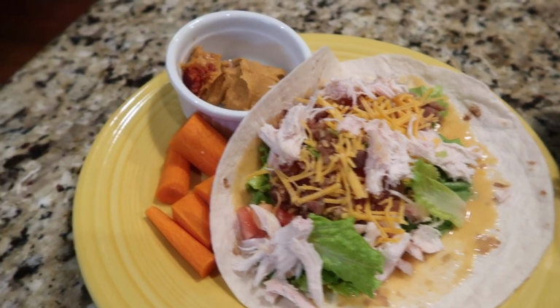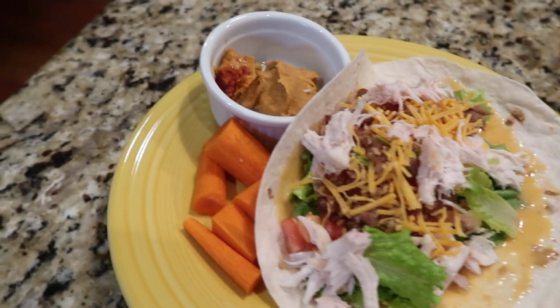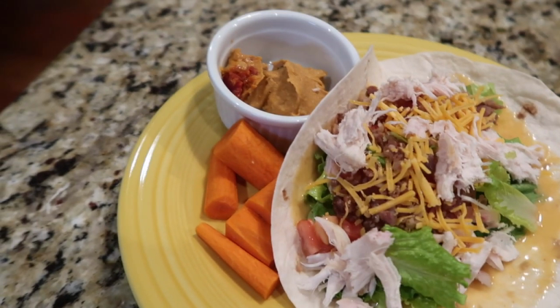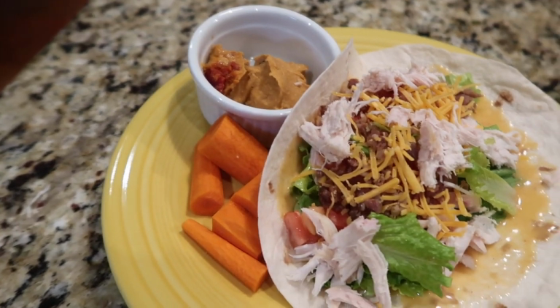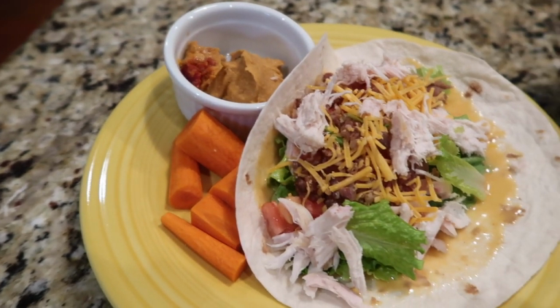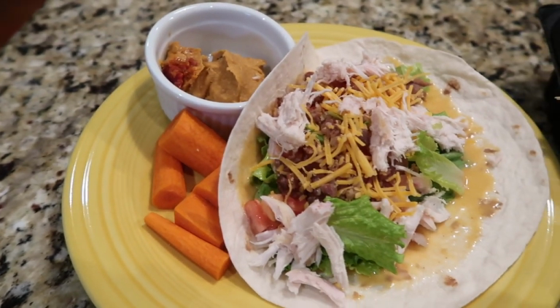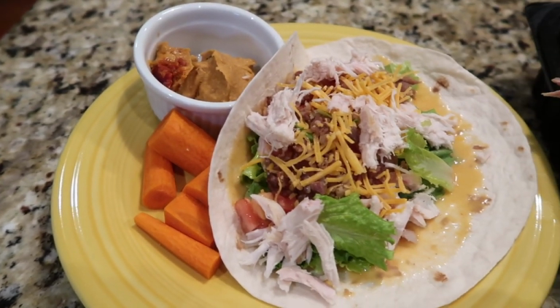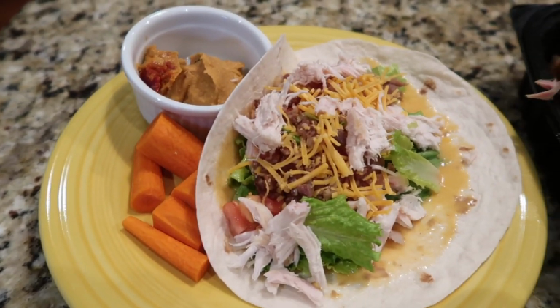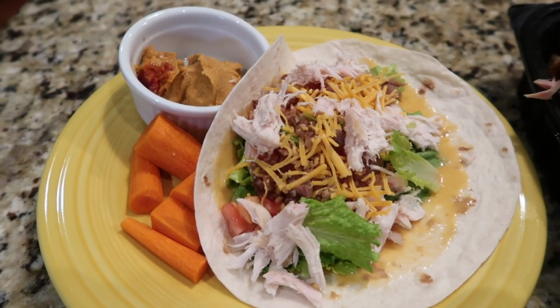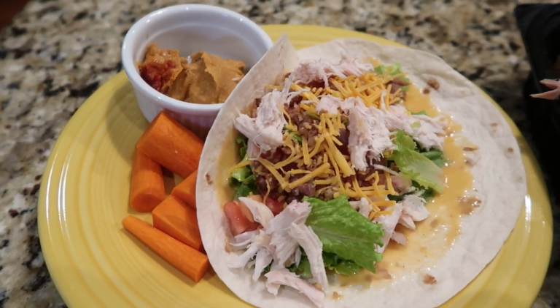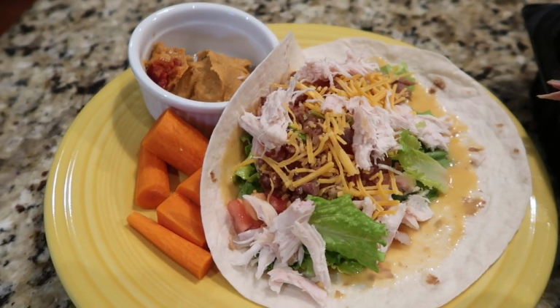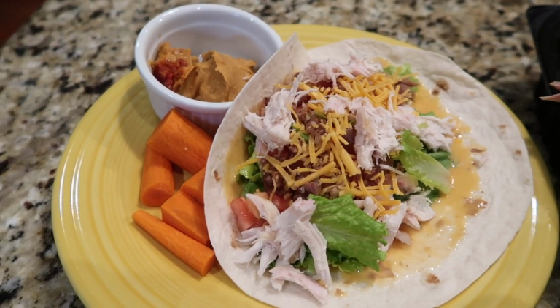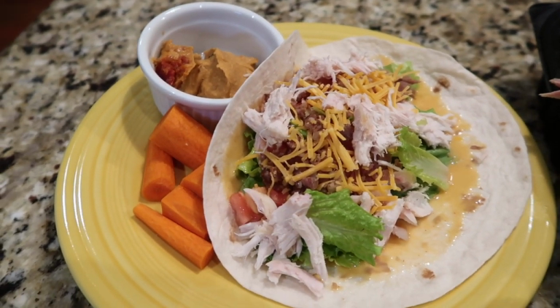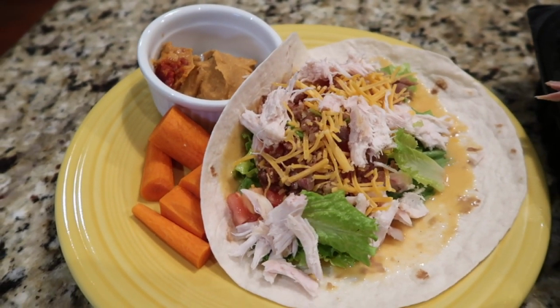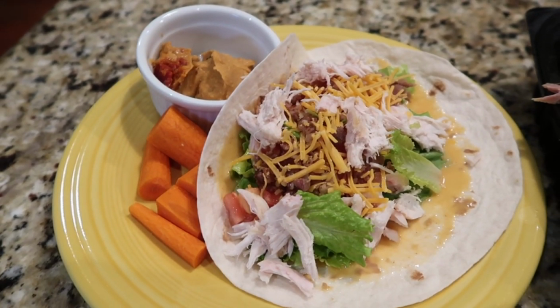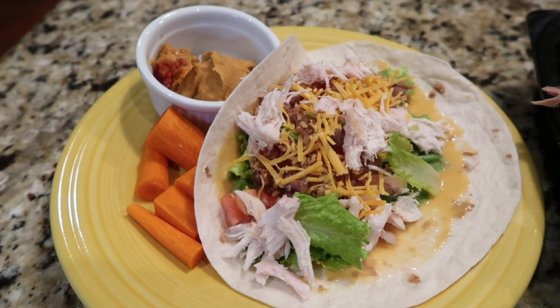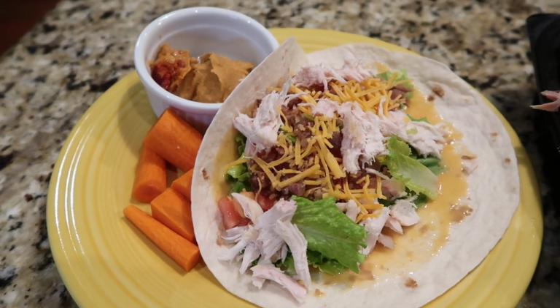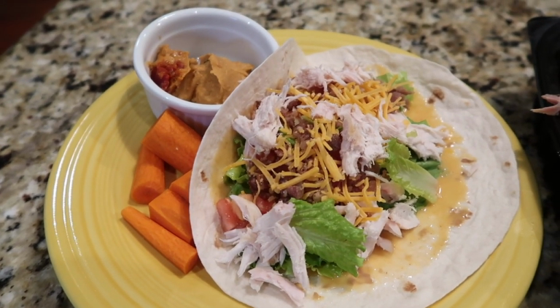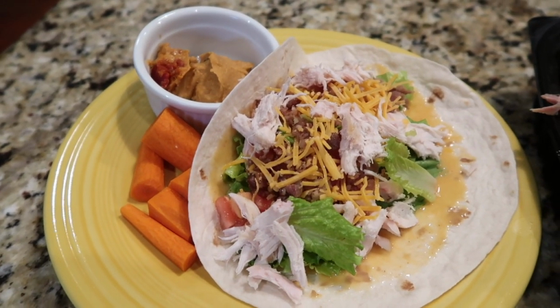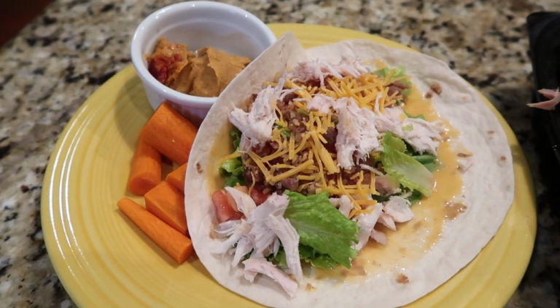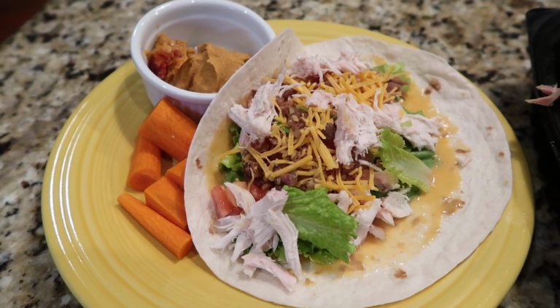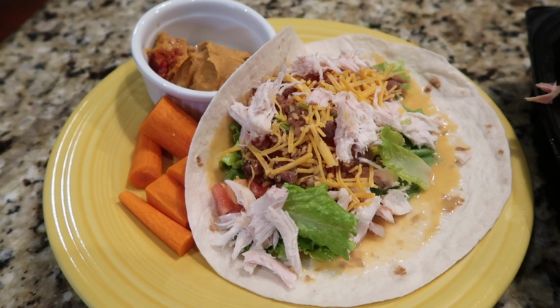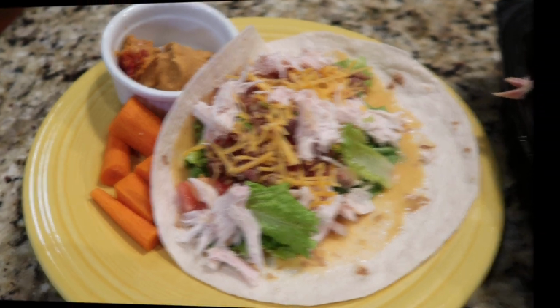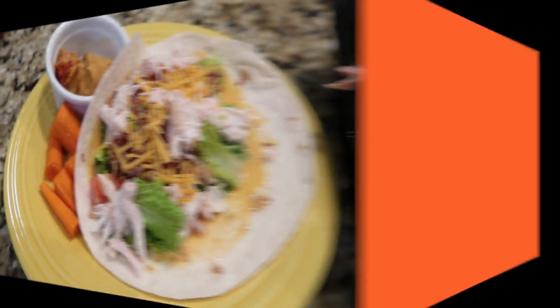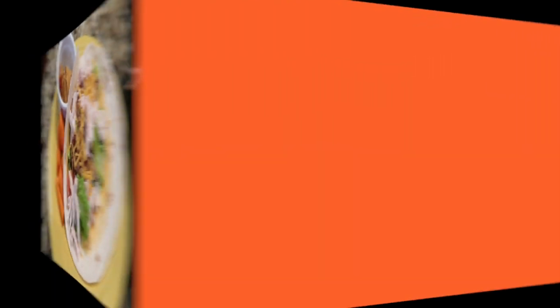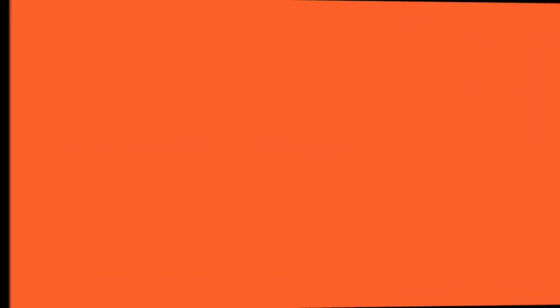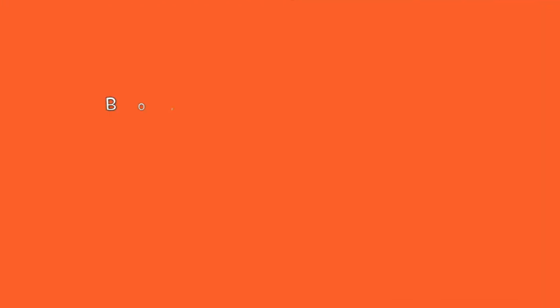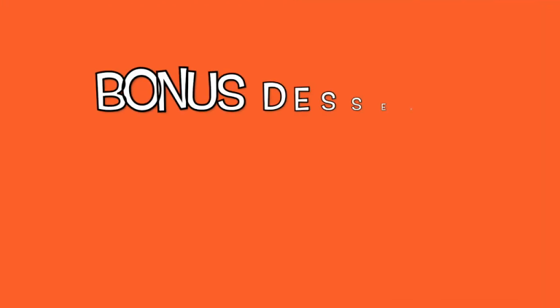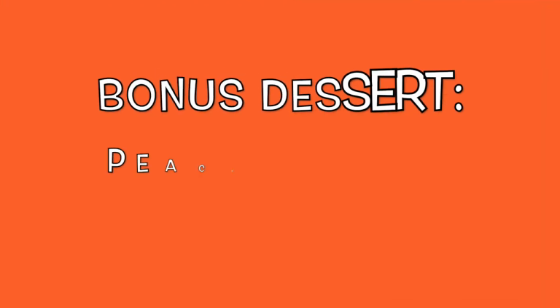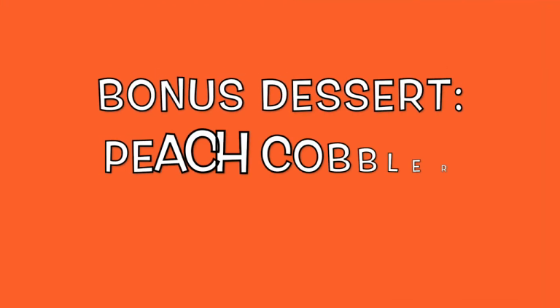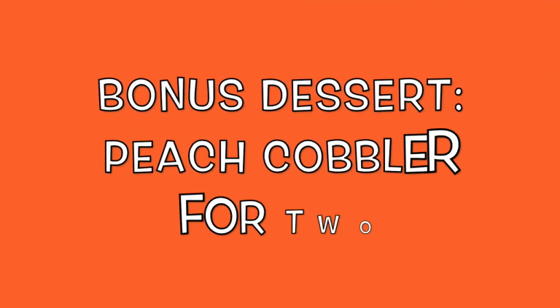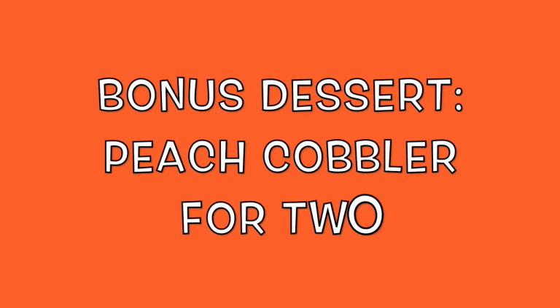He's also having carrots and hummus. I'm just going to have fruit. That's what's for dinner tonight.